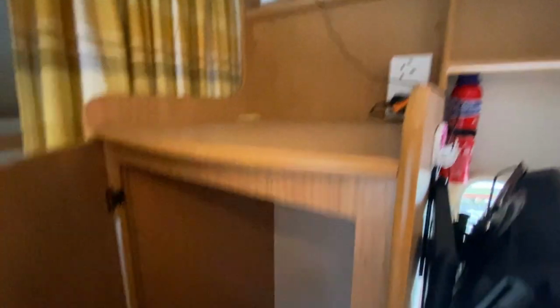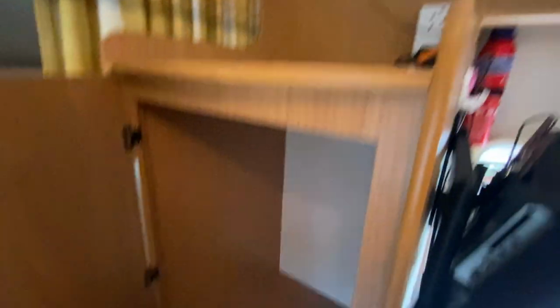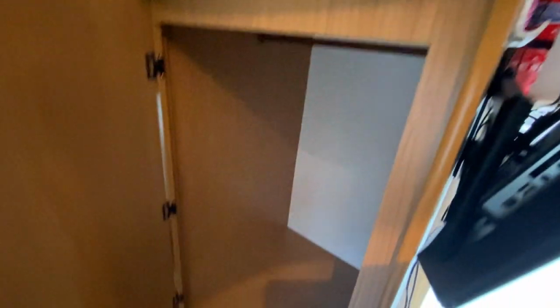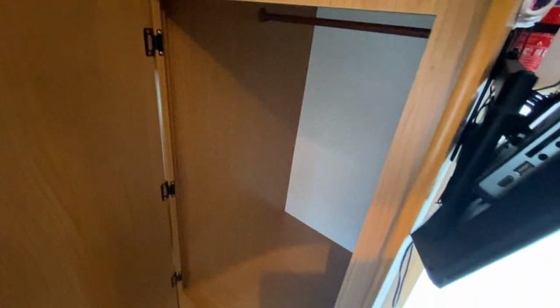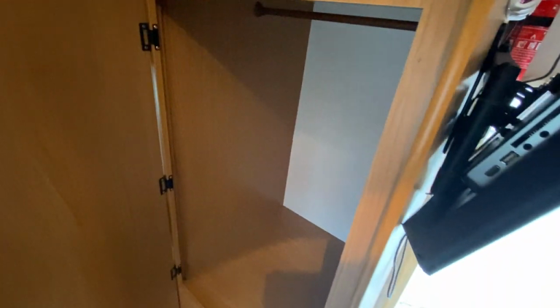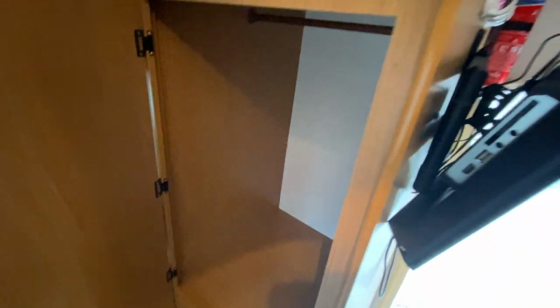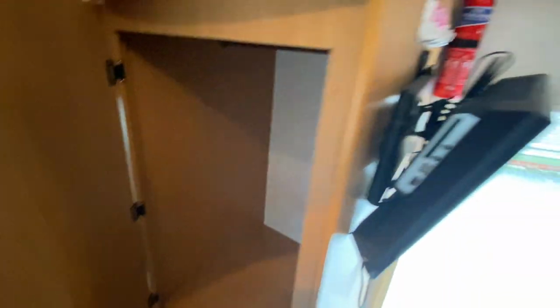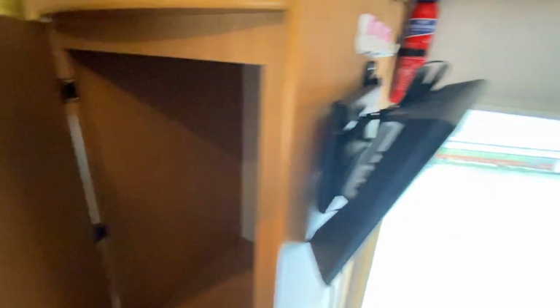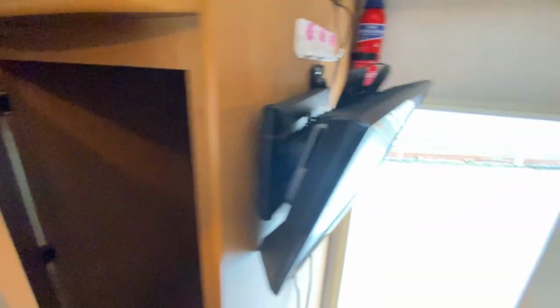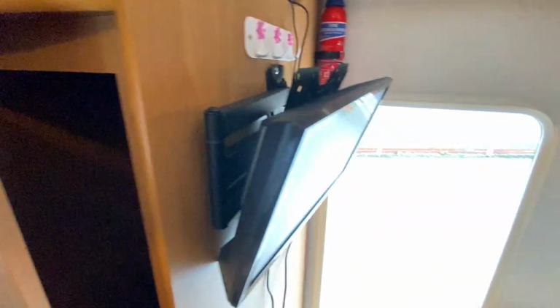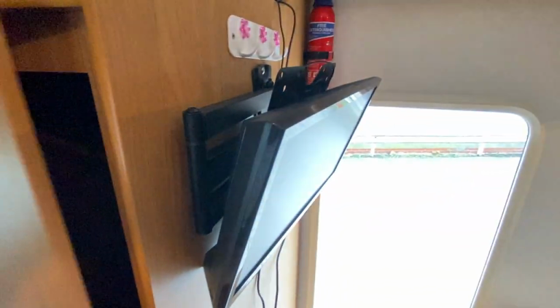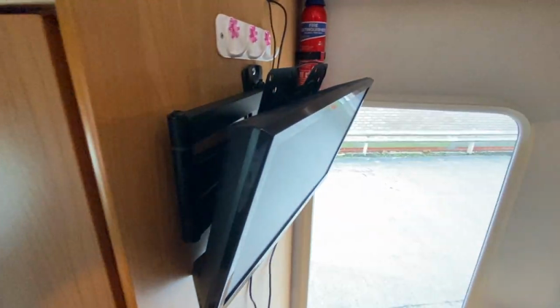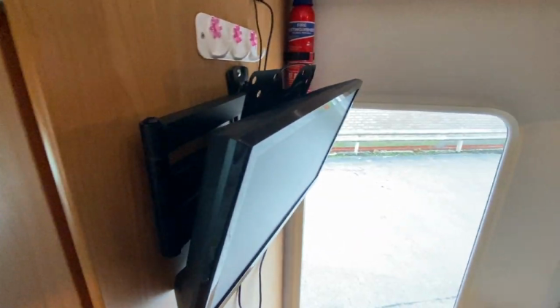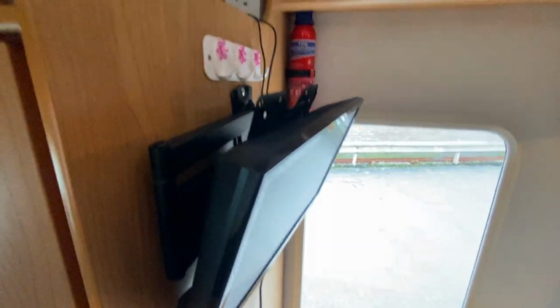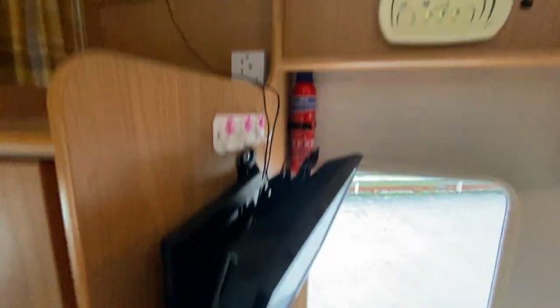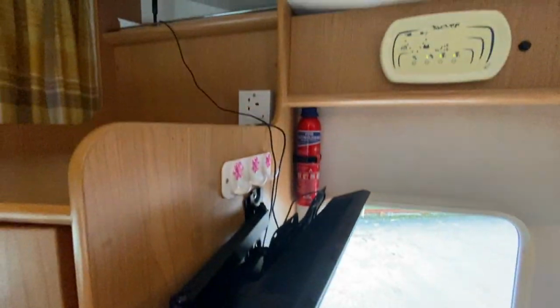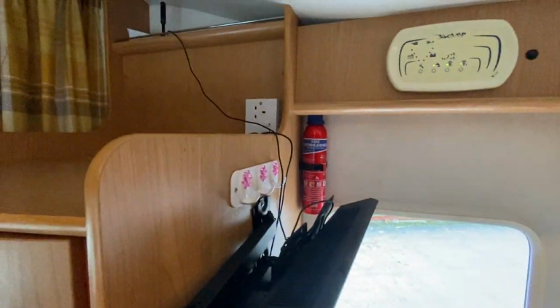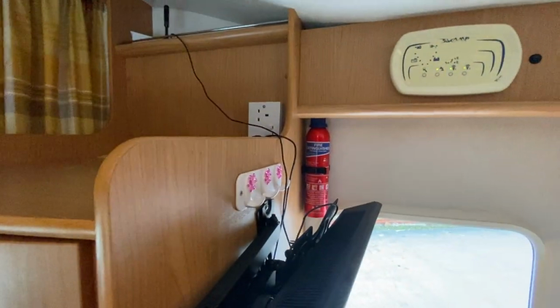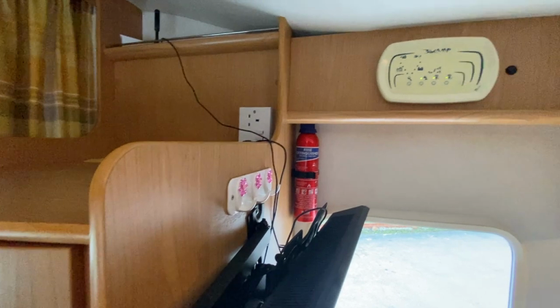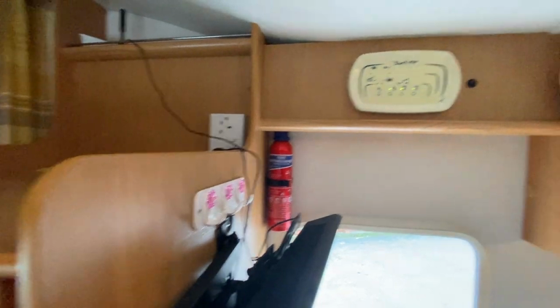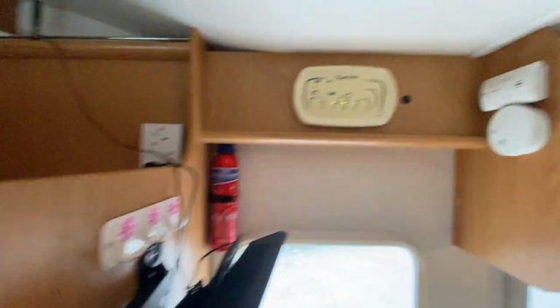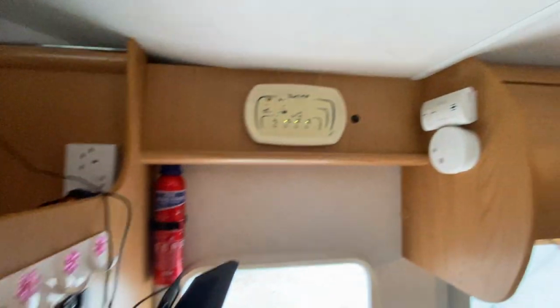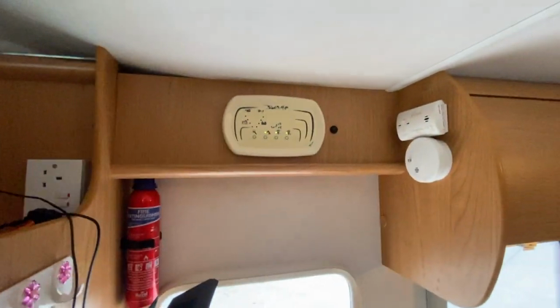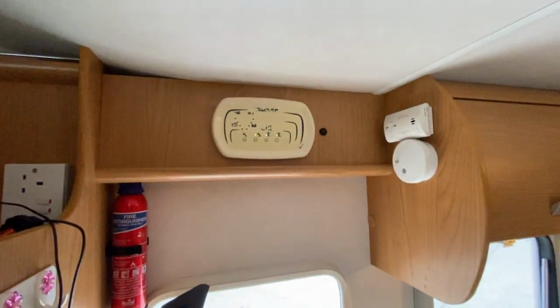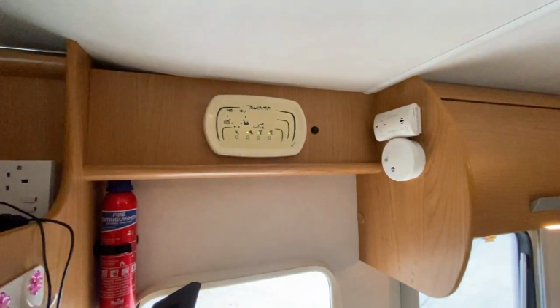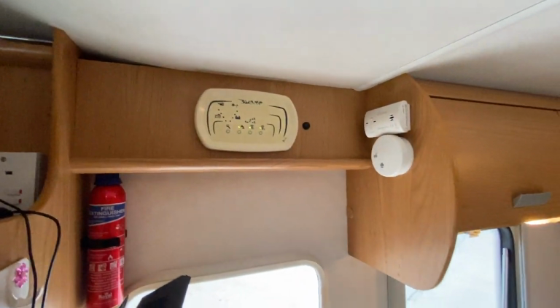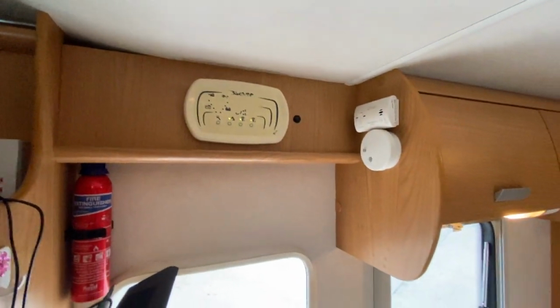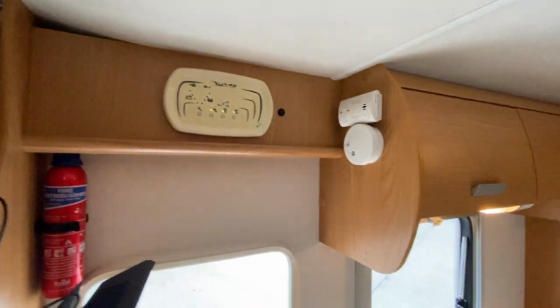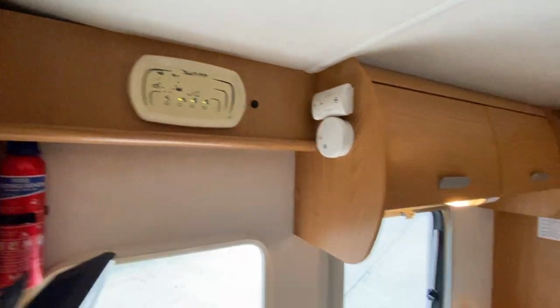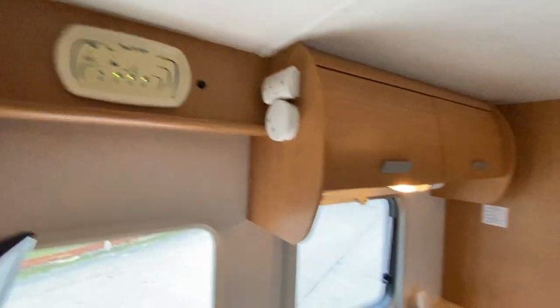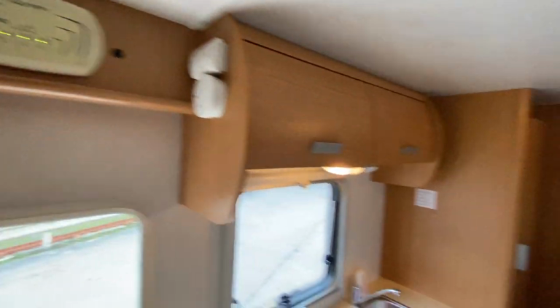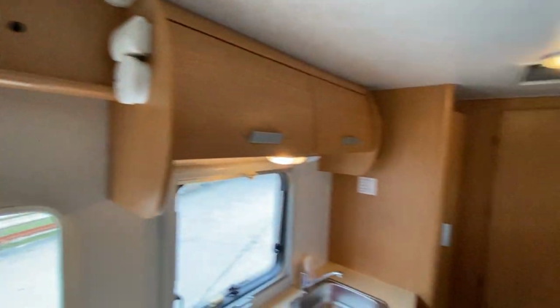Big storage in the wardrobe, TV point, 240 volt sockets, and a control panel there.